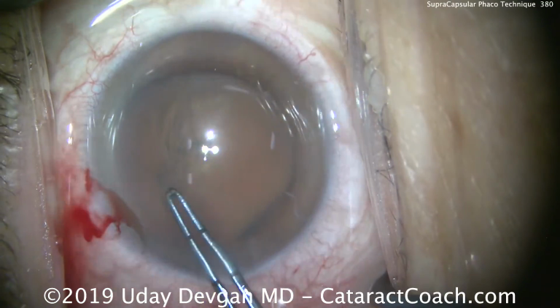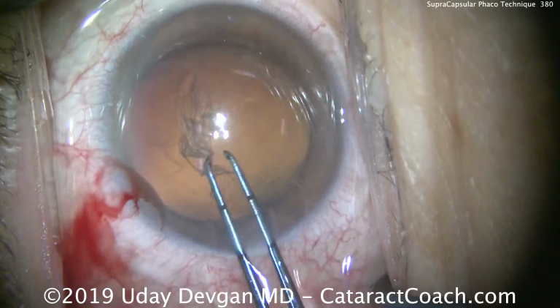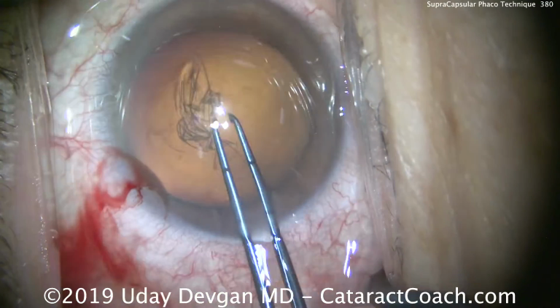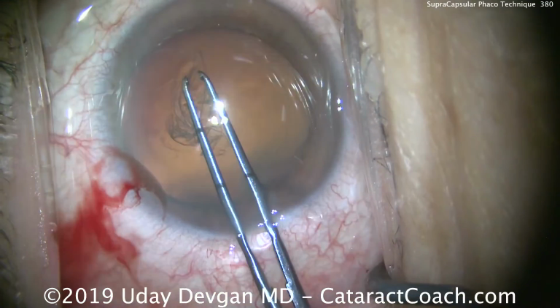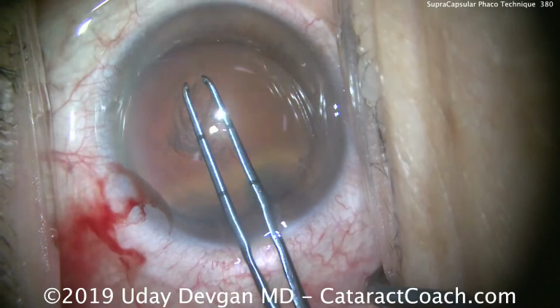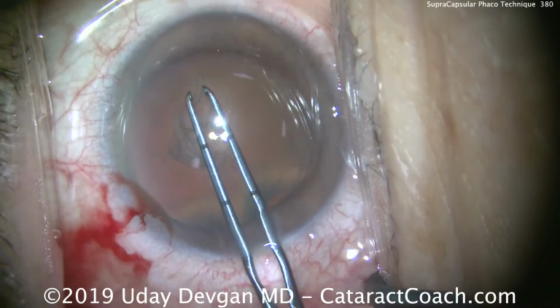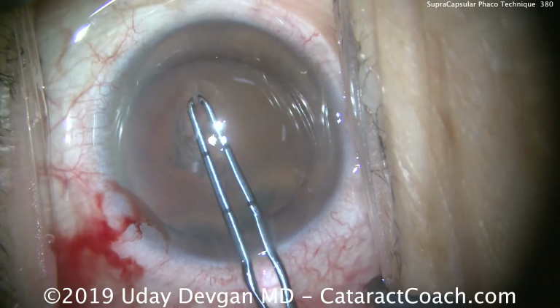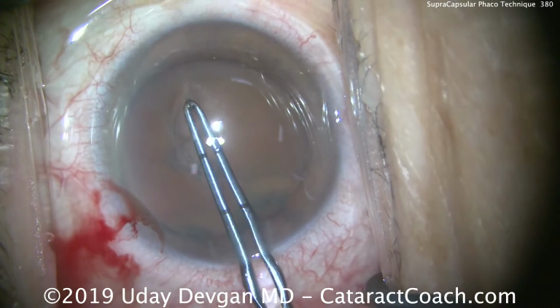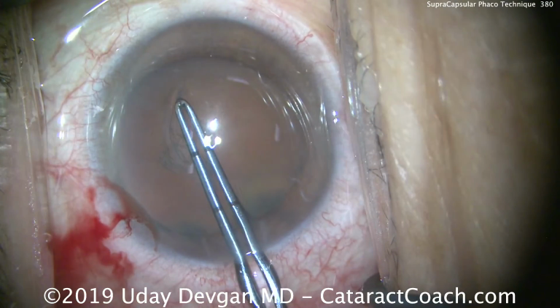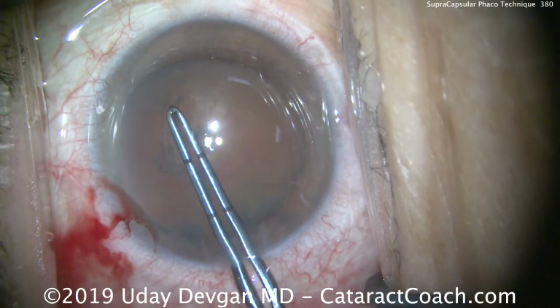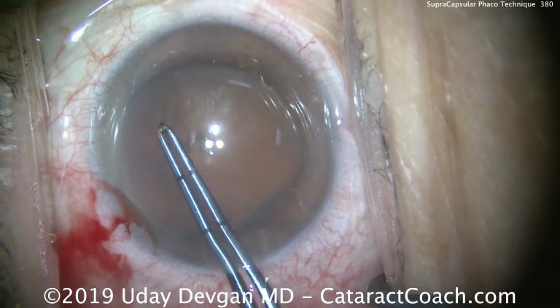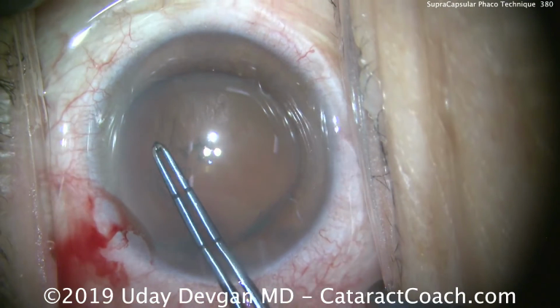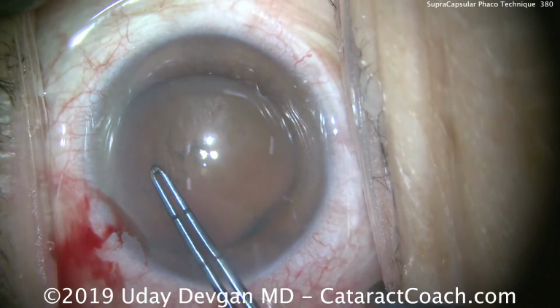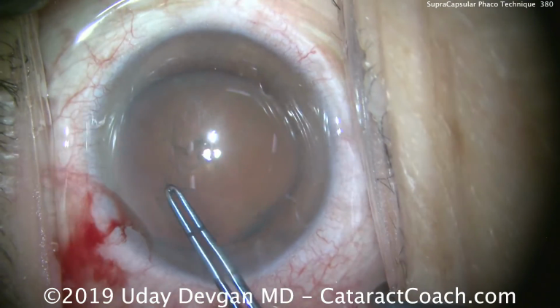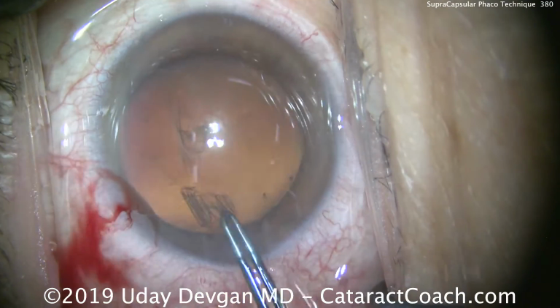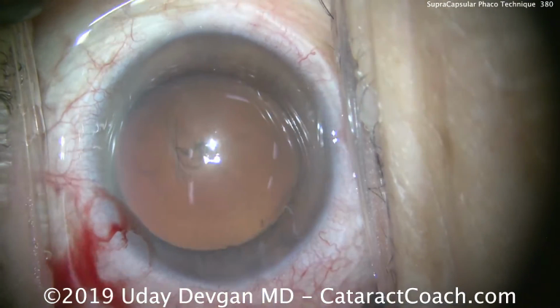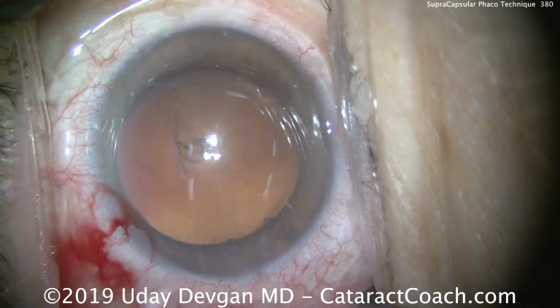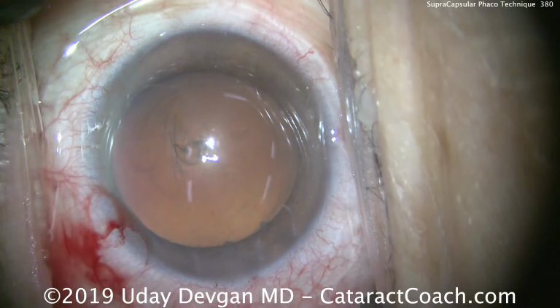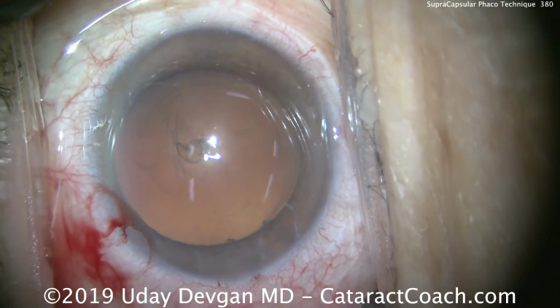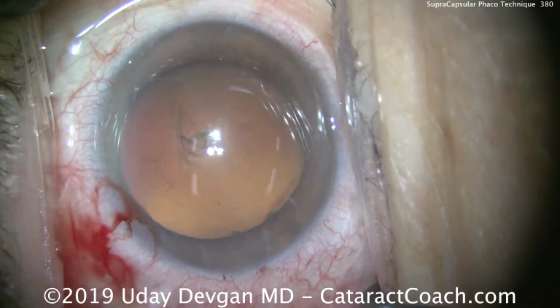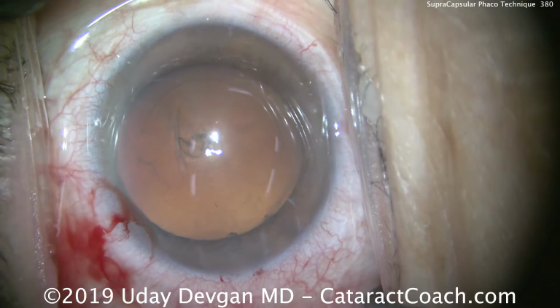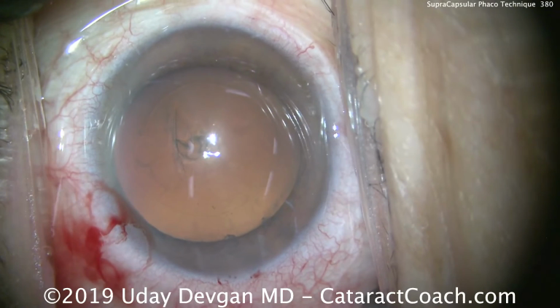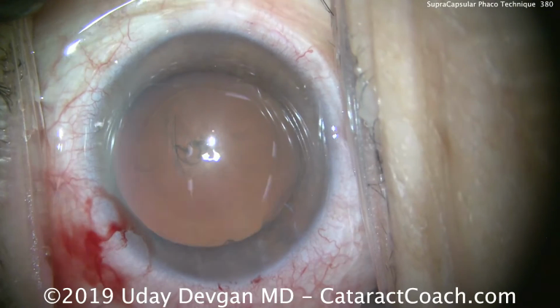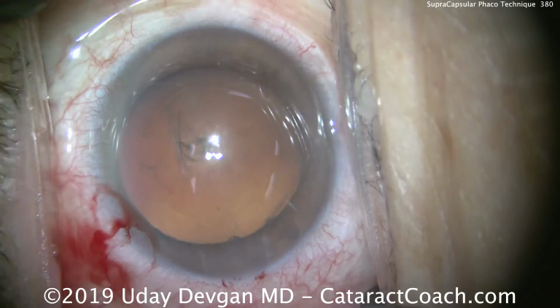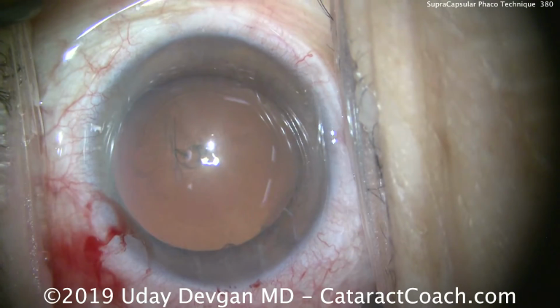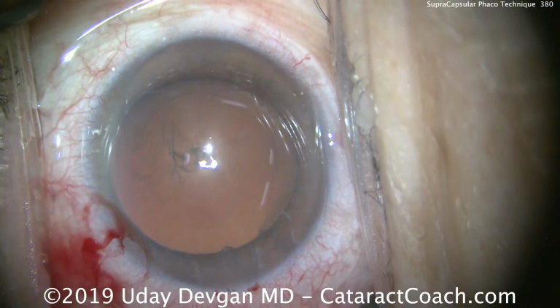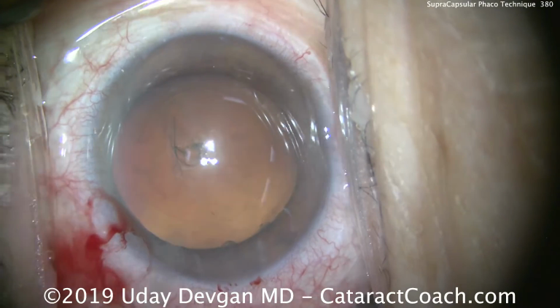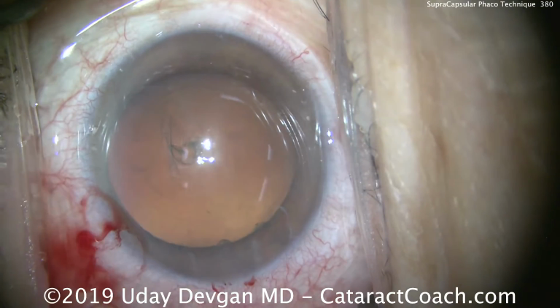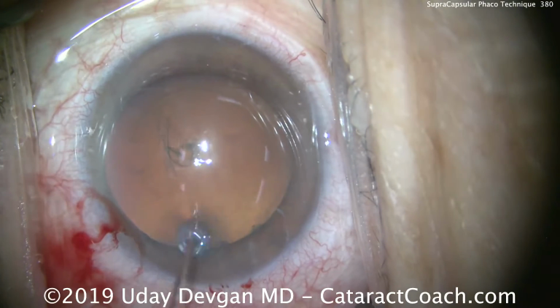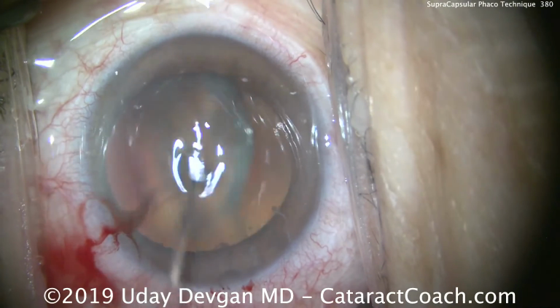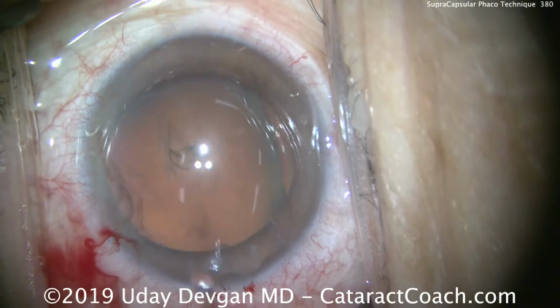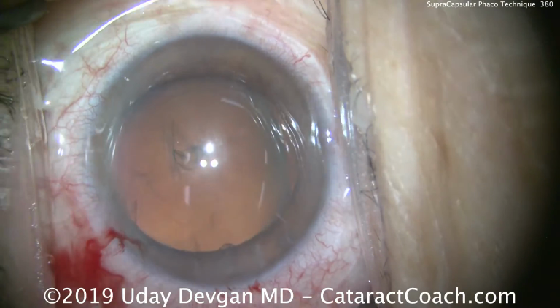We certainly don't want it very small. If it's a small 4mm capsulorrhexis axis, you'll have a tough time getting the lens out of the bag.